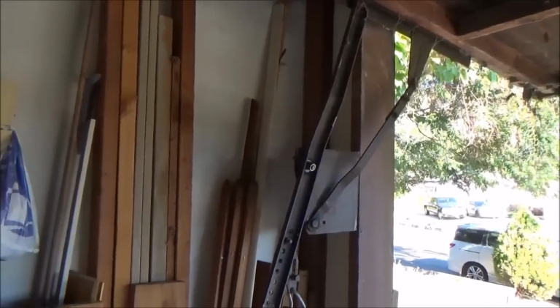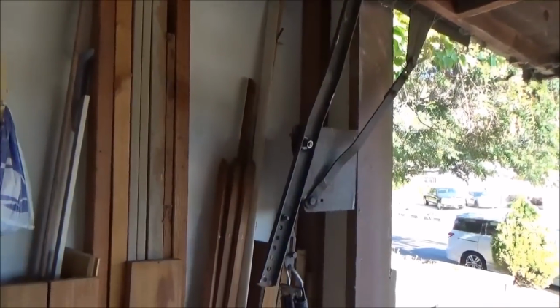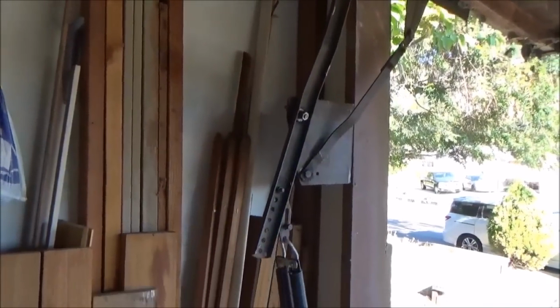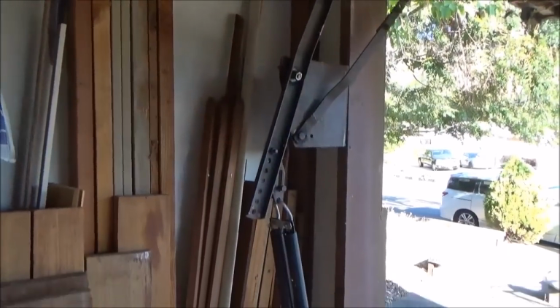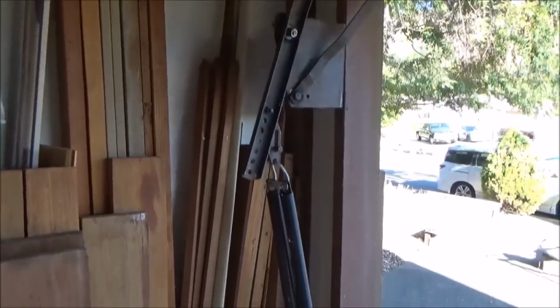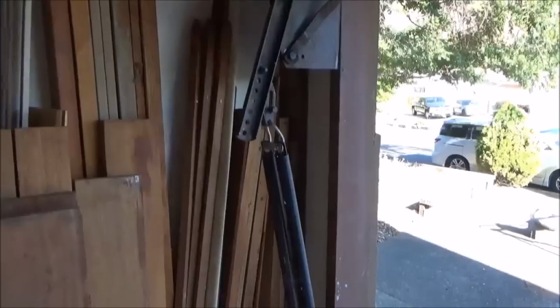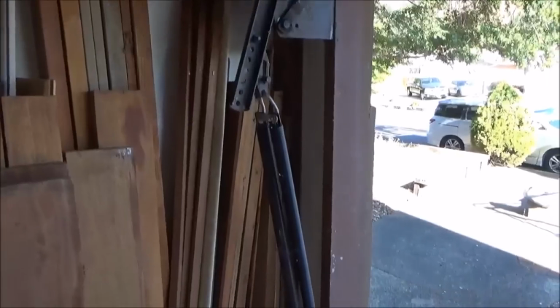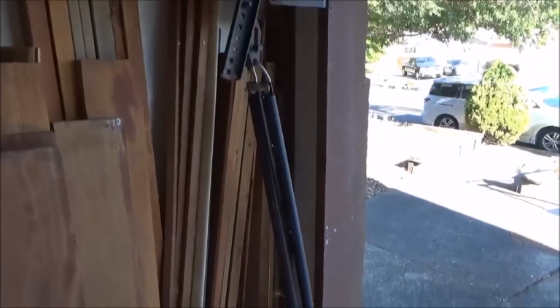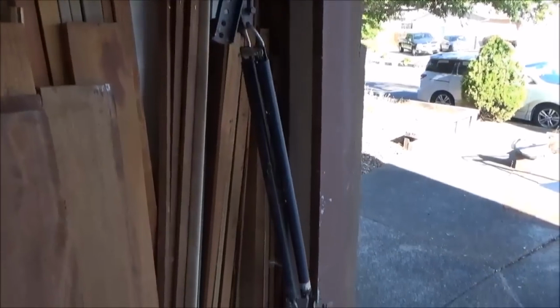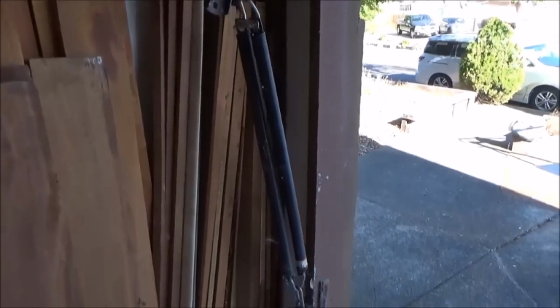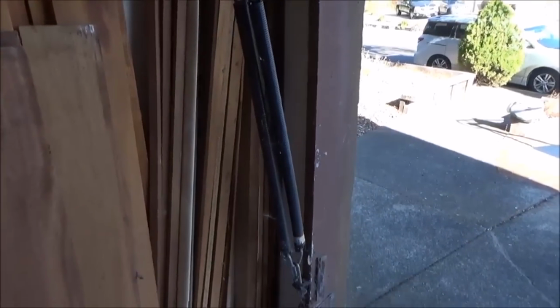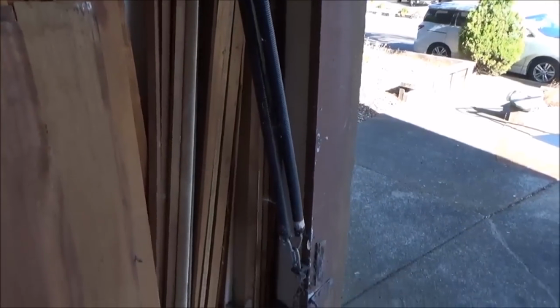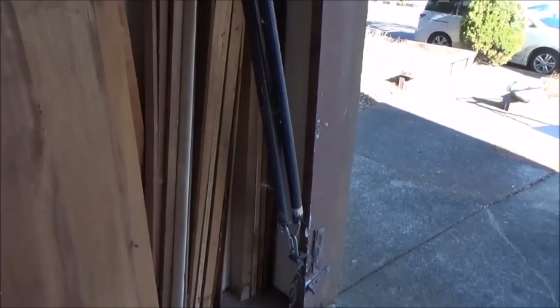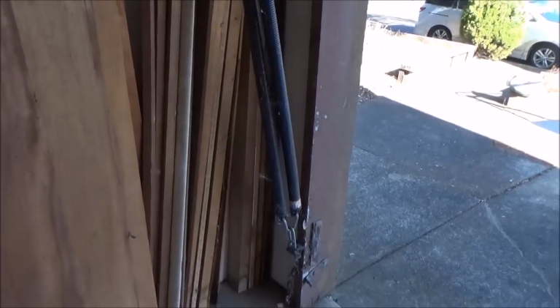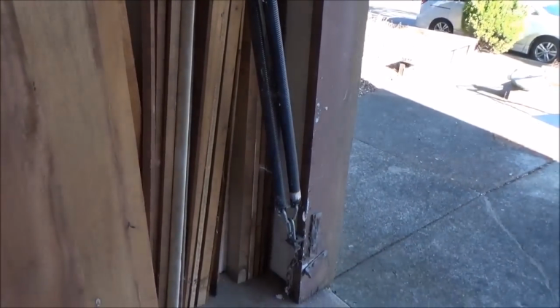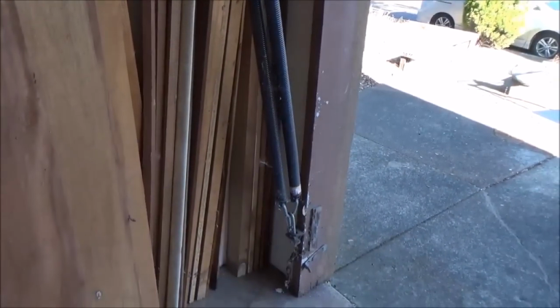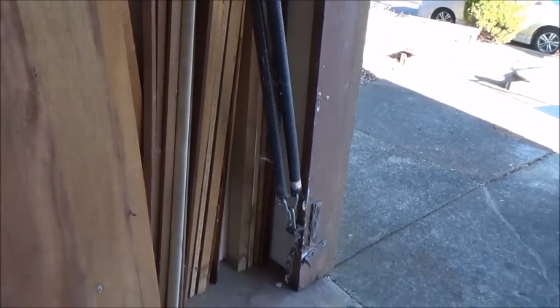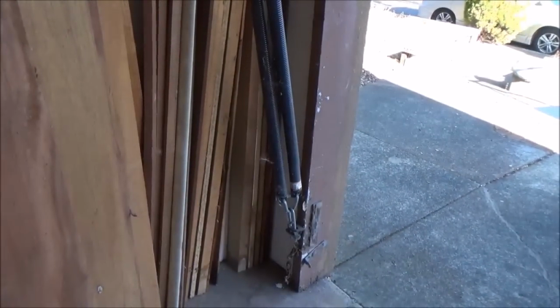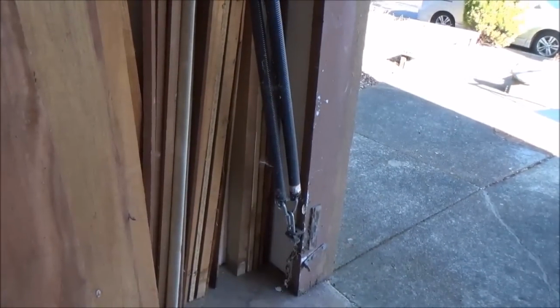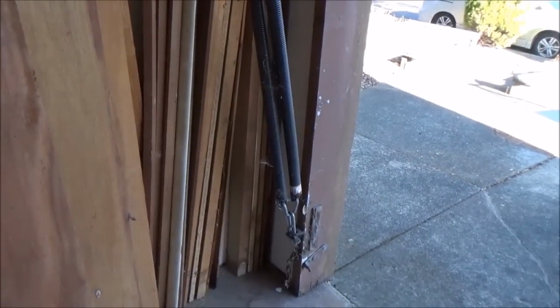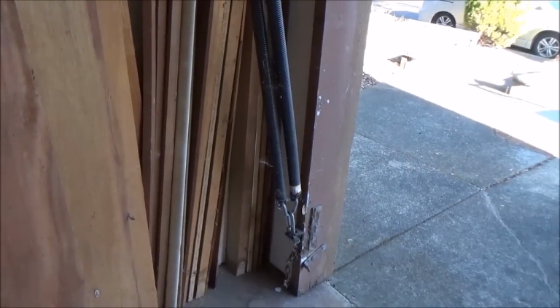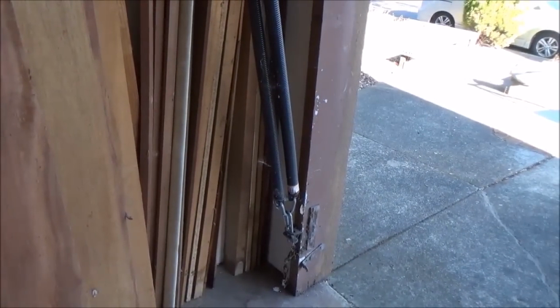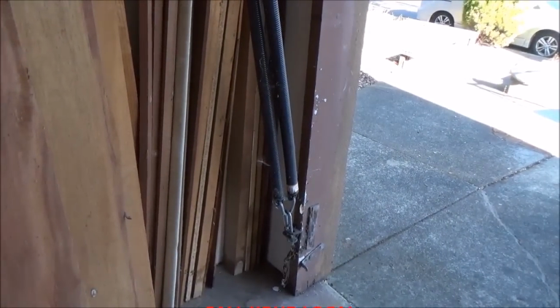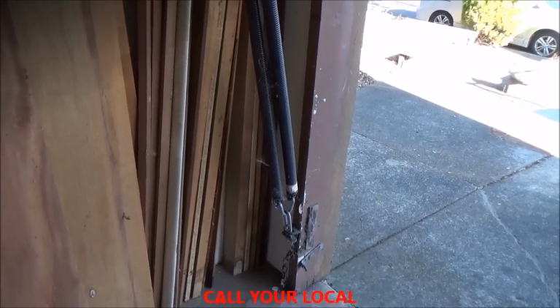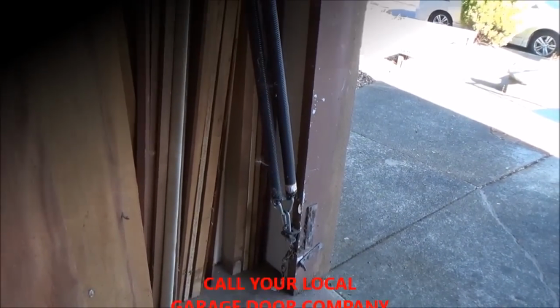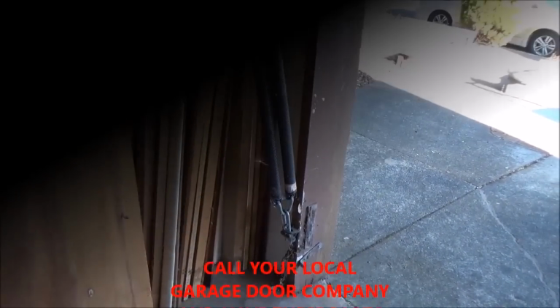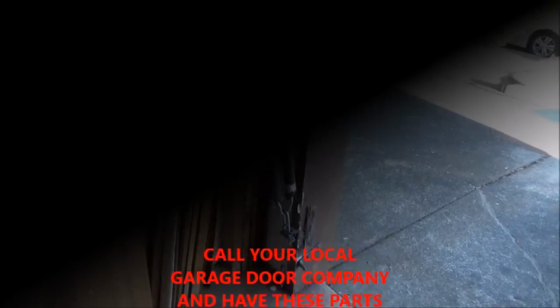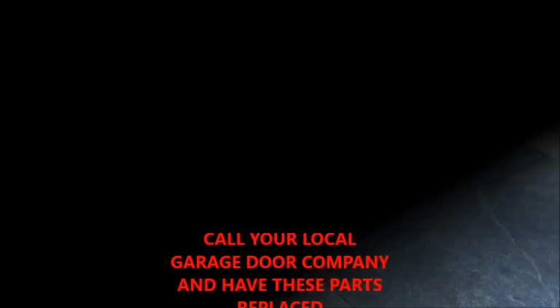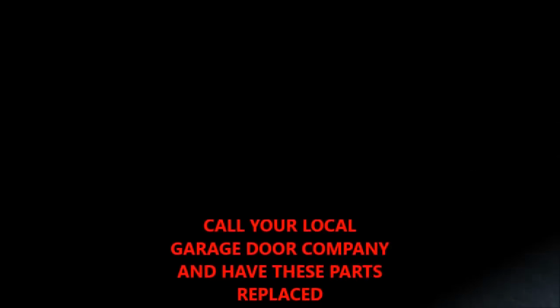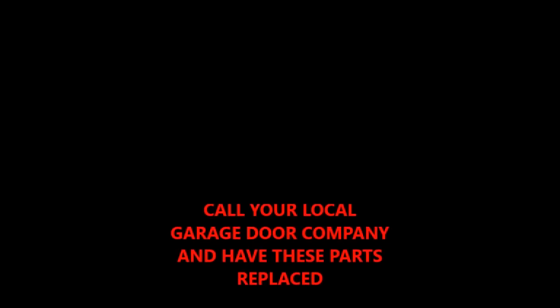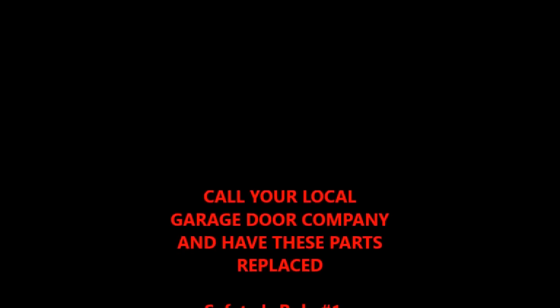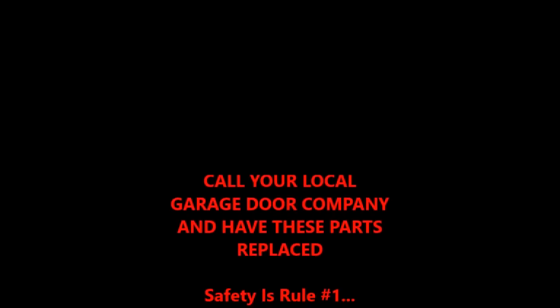Then there's the spring, and it's mounted to the bottom of the jamb there. This is a new one here.